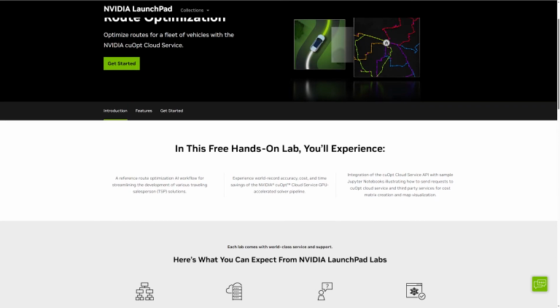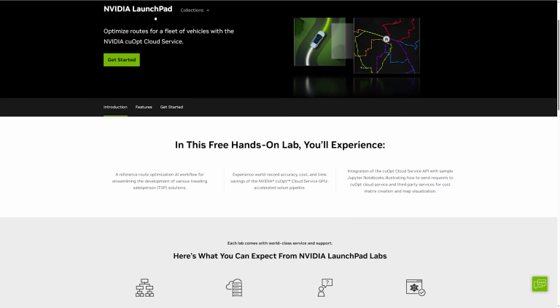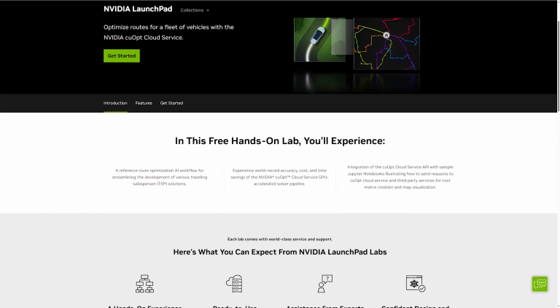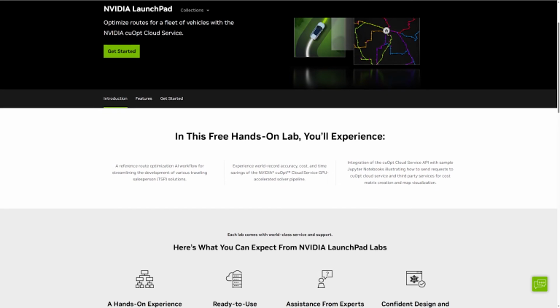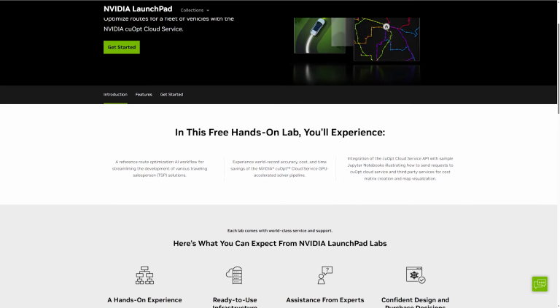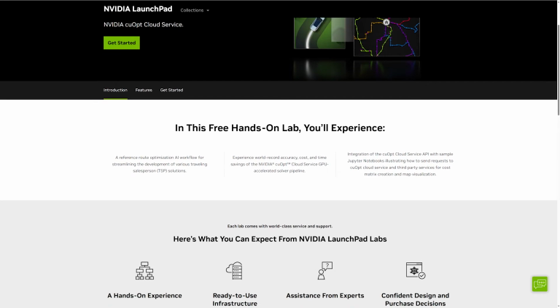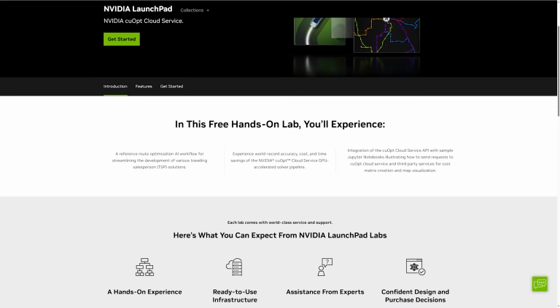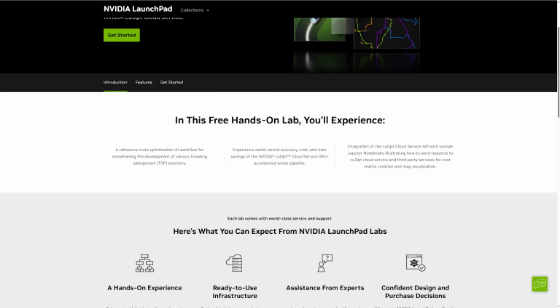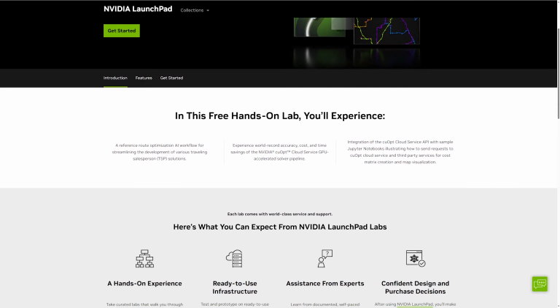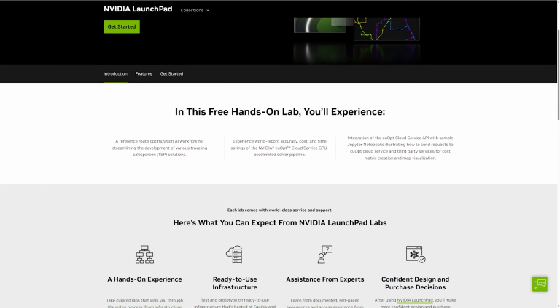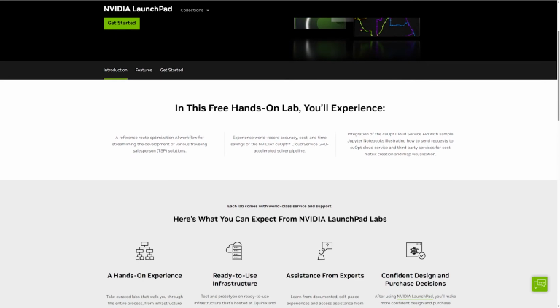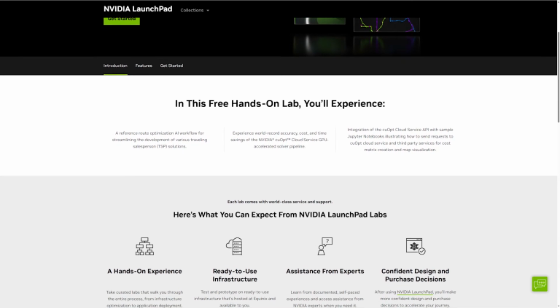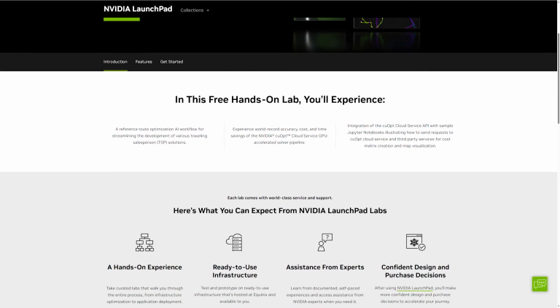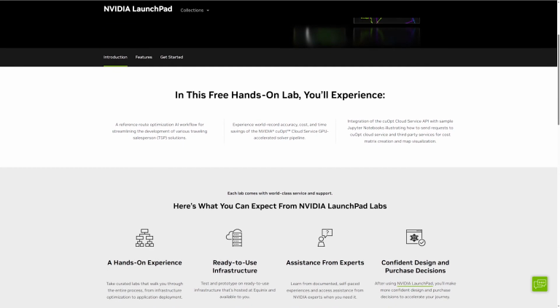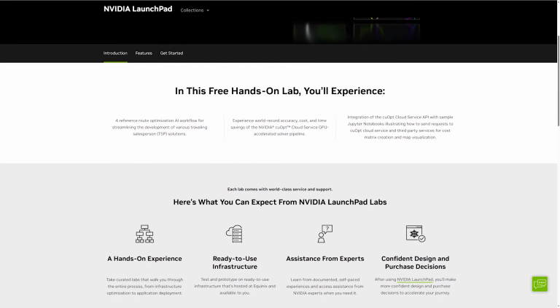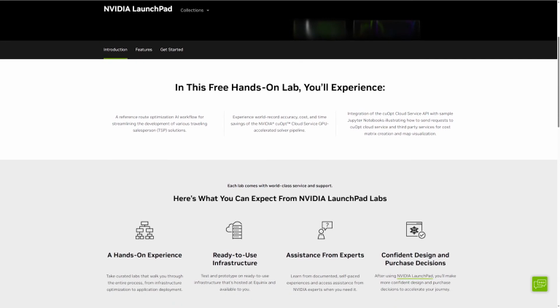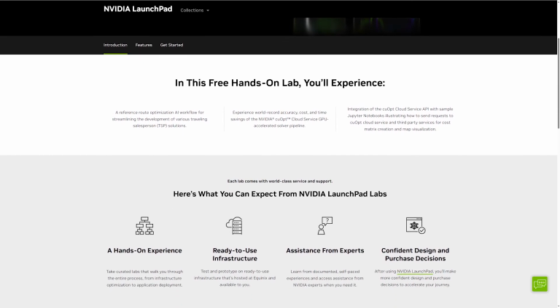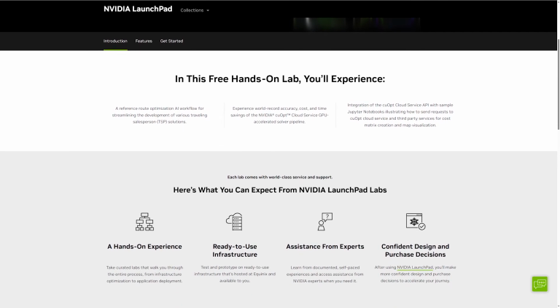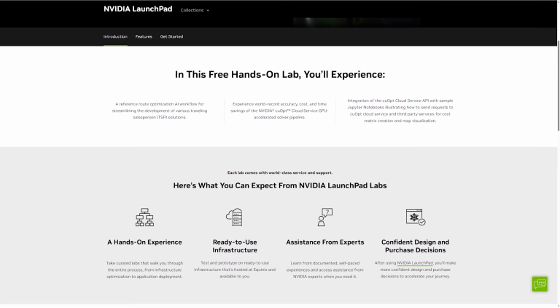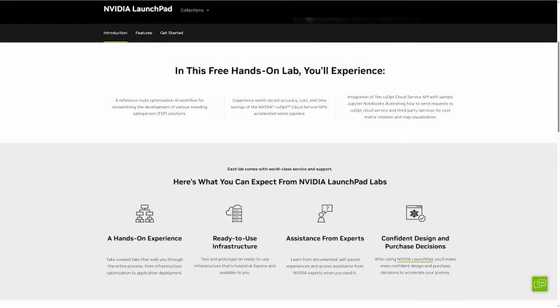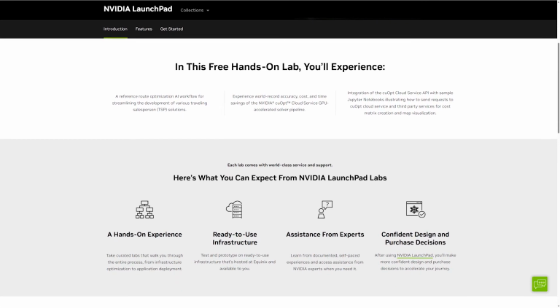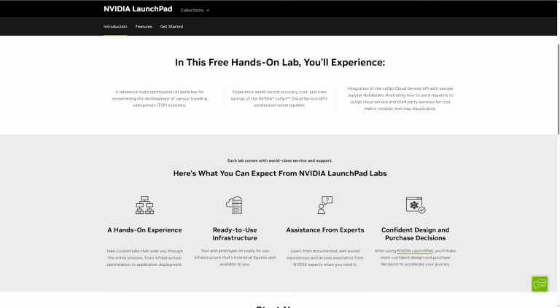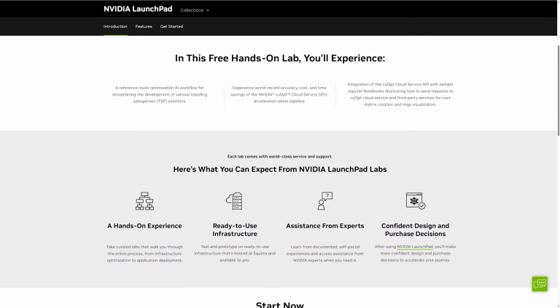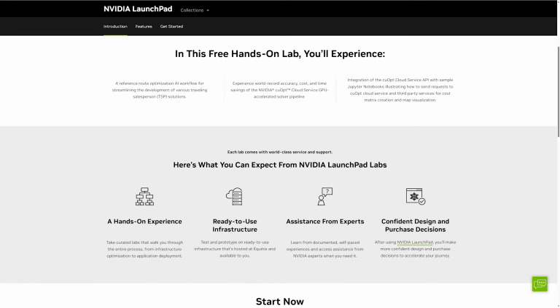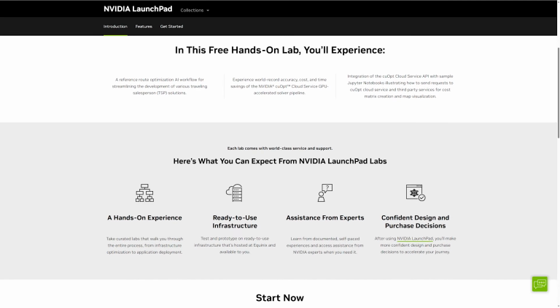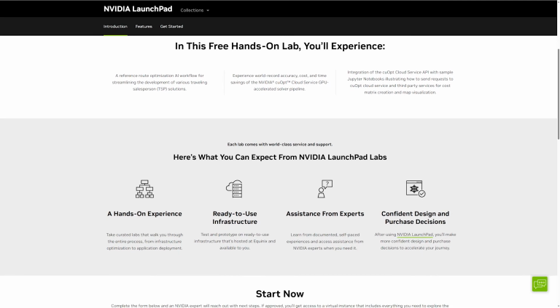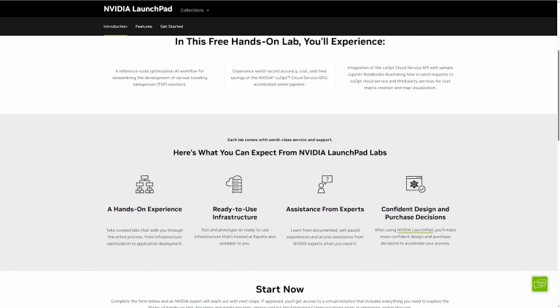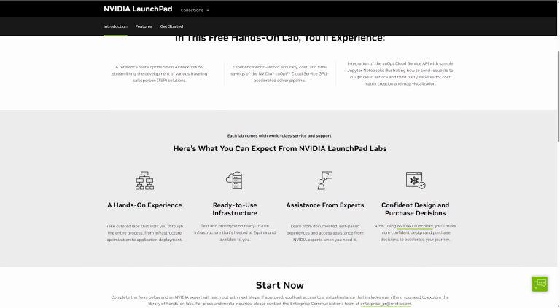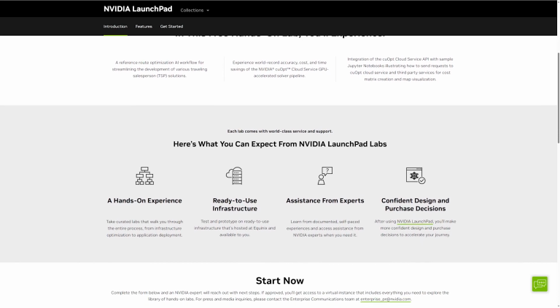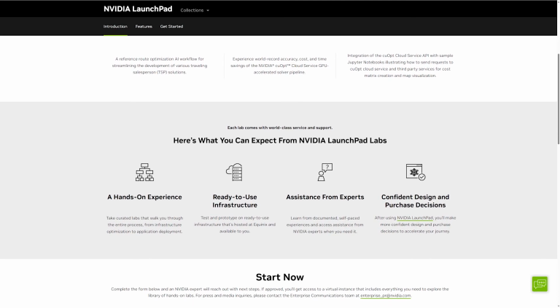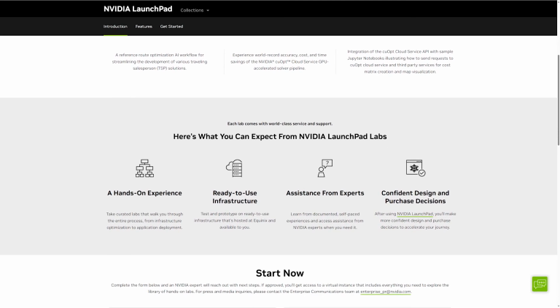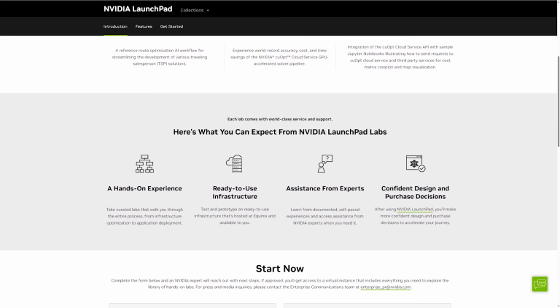Experience the accelerated optimization of NVIDIA cuOpt today. Apply to try it for free in NVIDIA Launchpad.